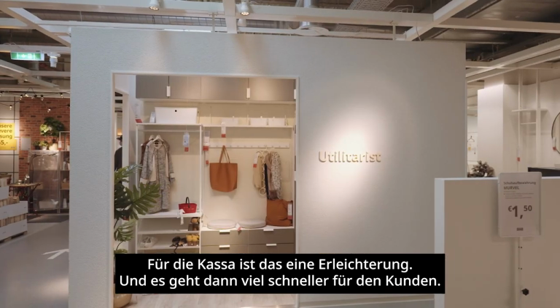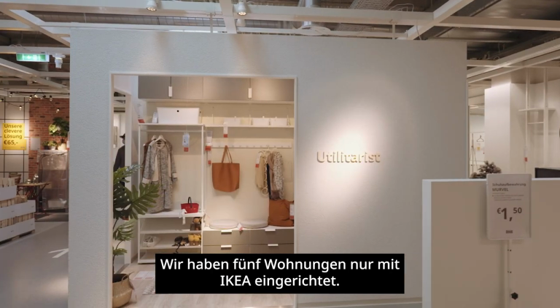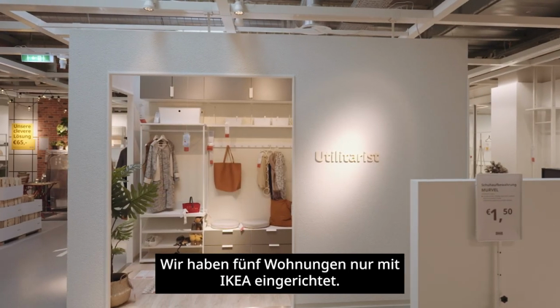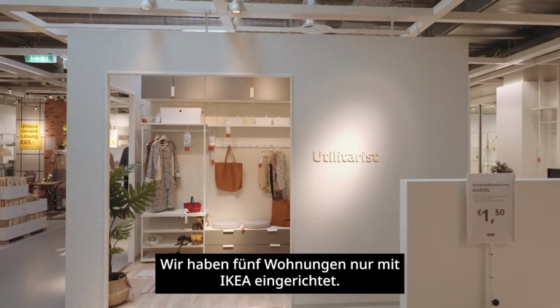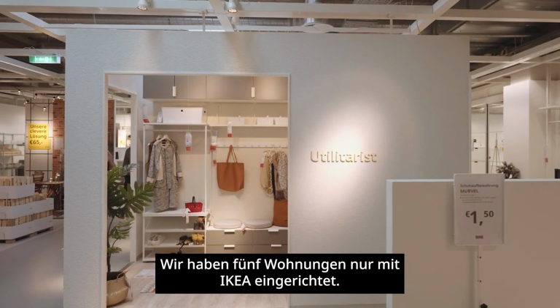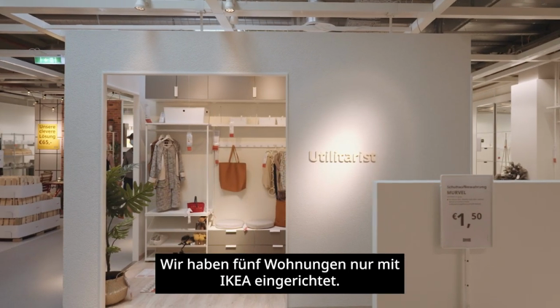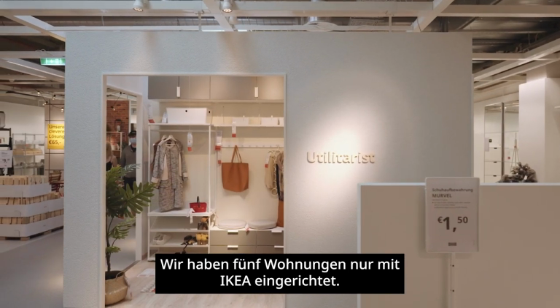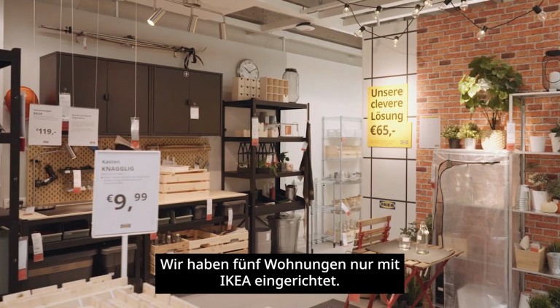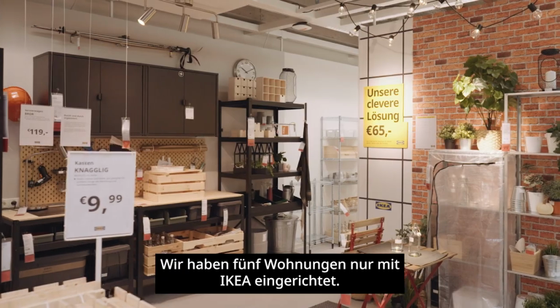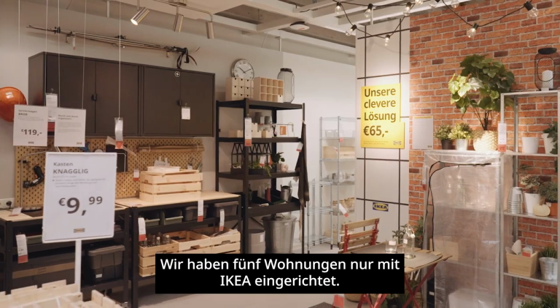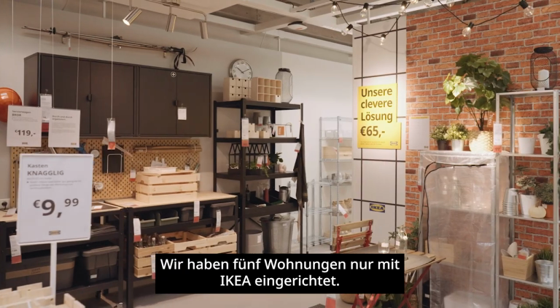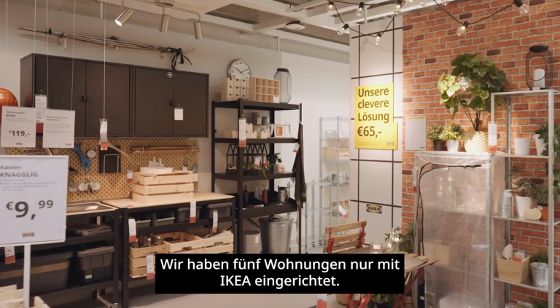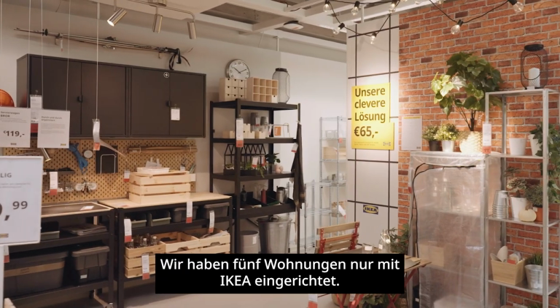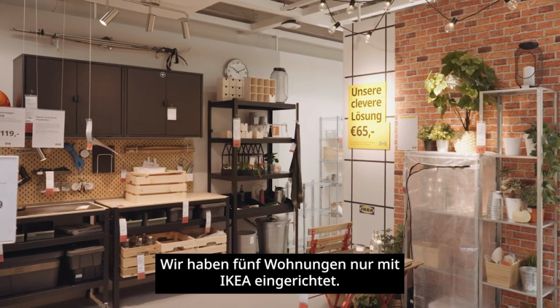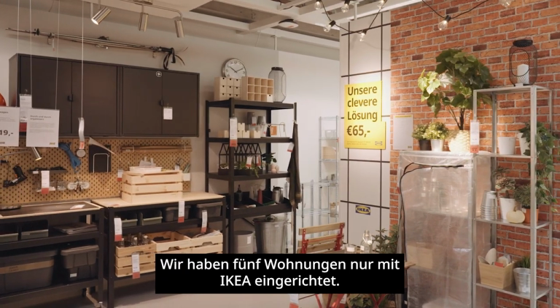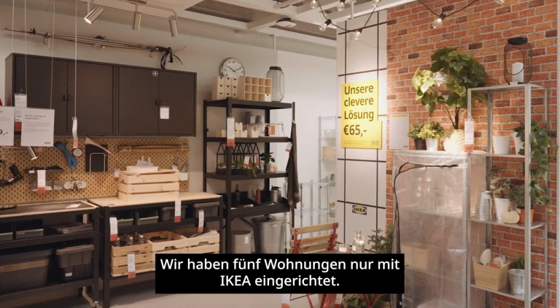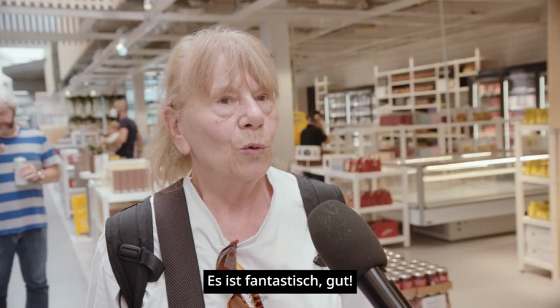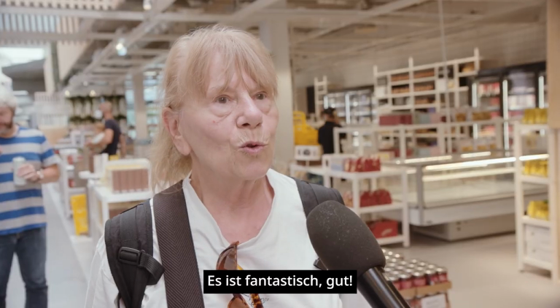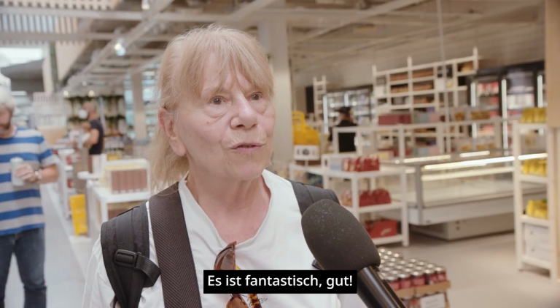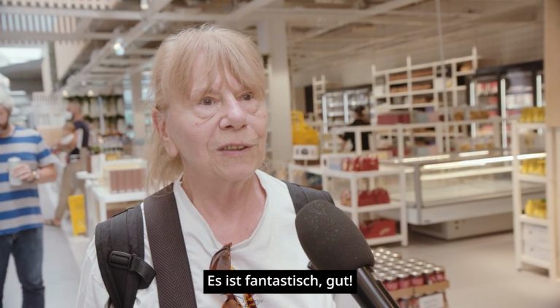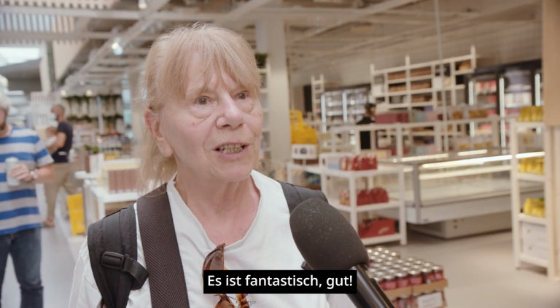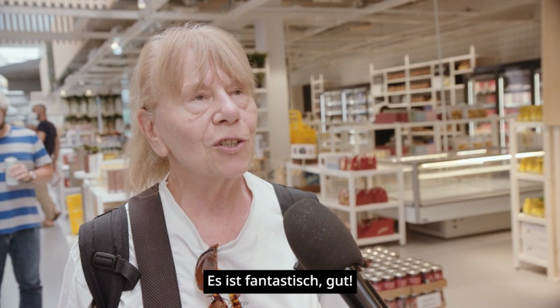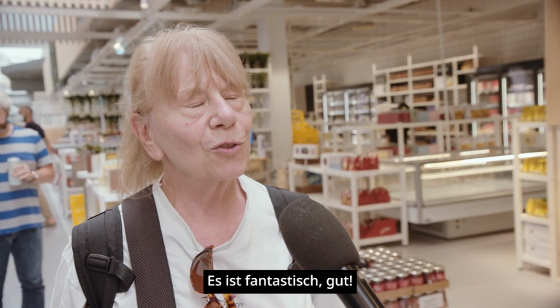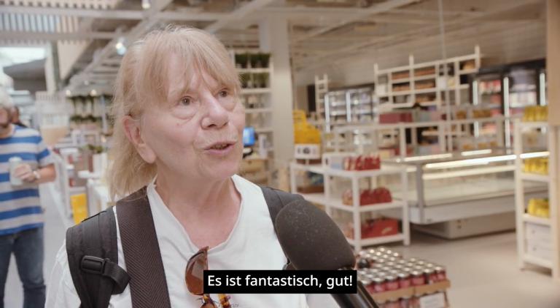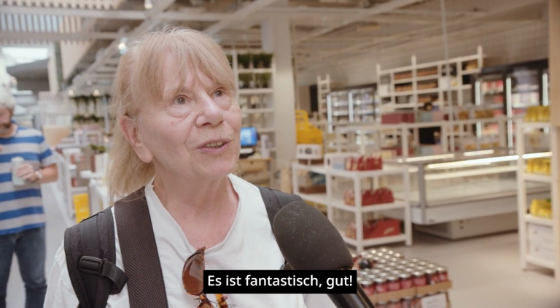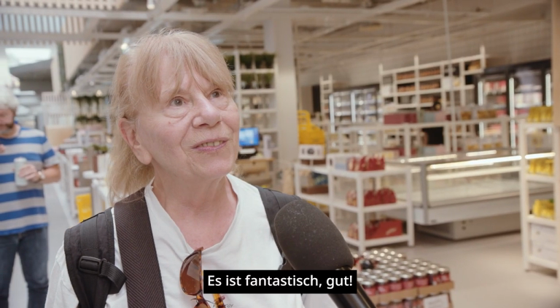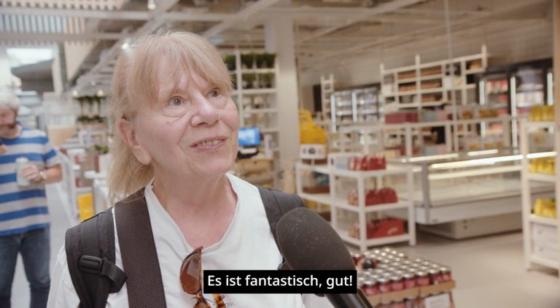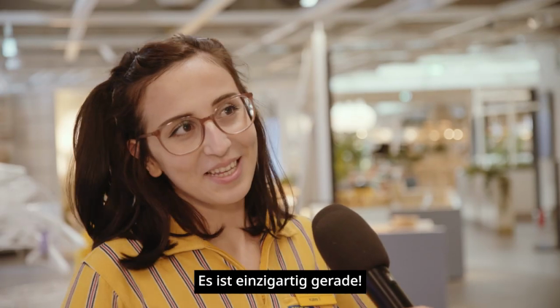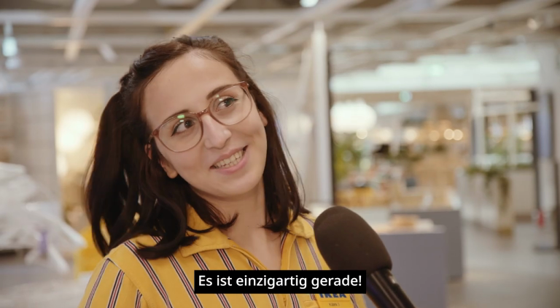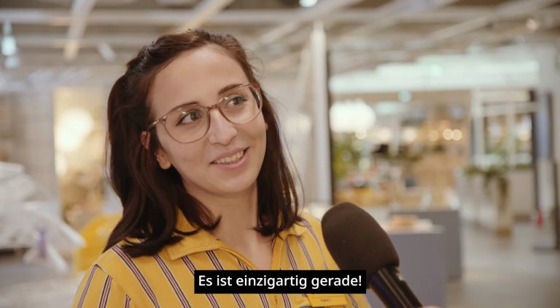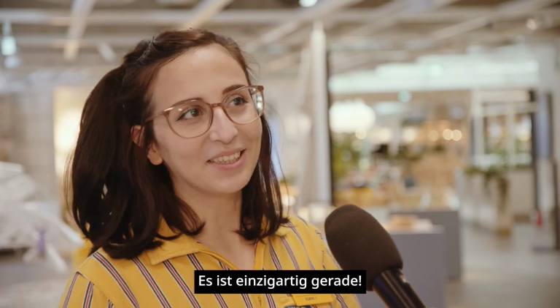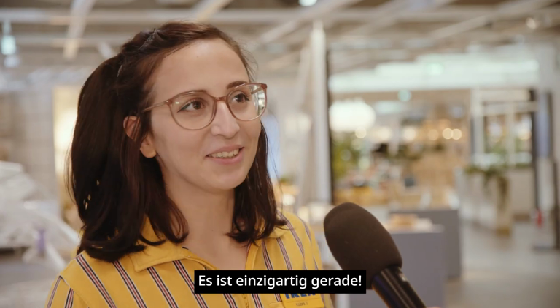We have only had five visits to IKEA, and it's fantastic. It's just unique — it's the best thing.